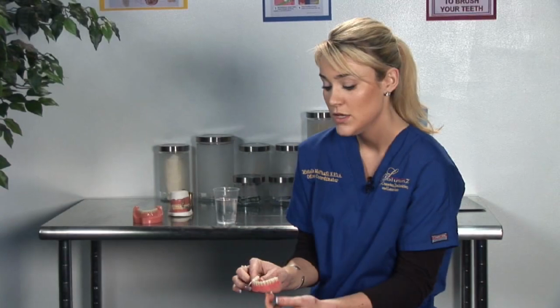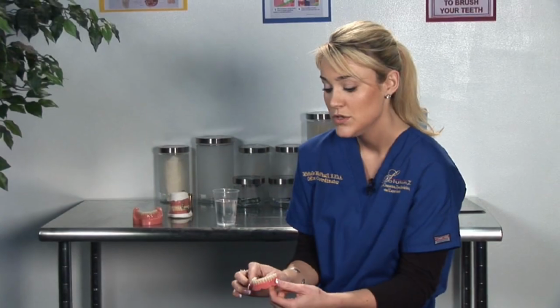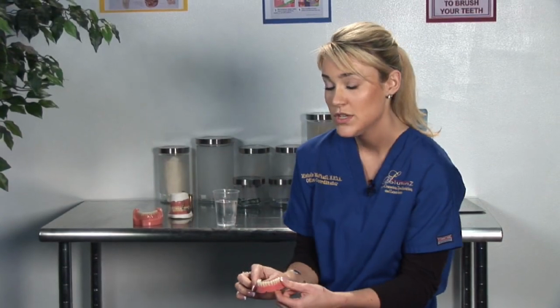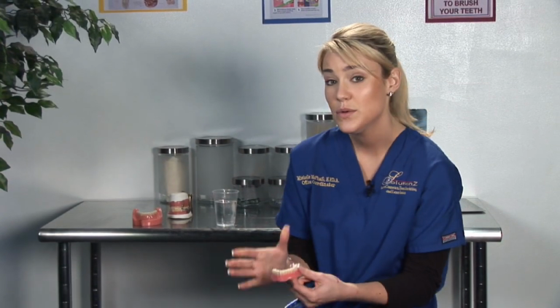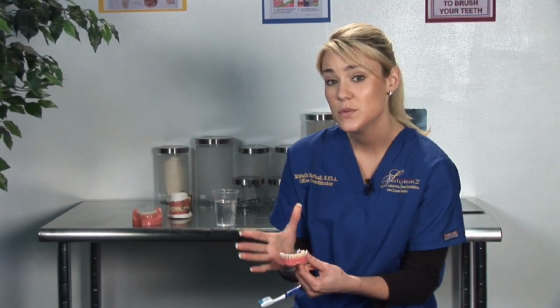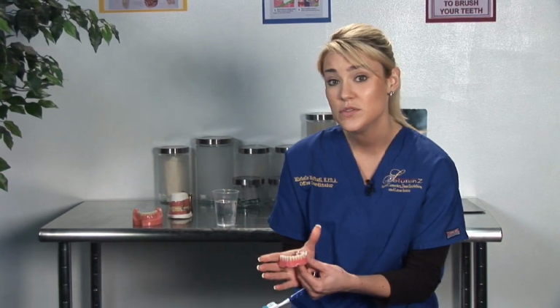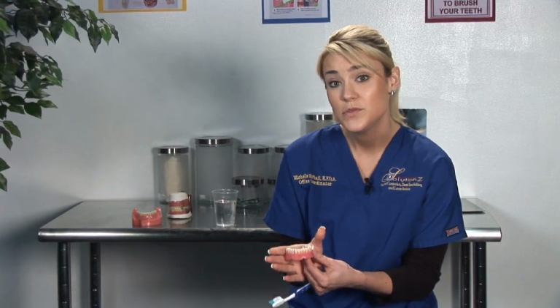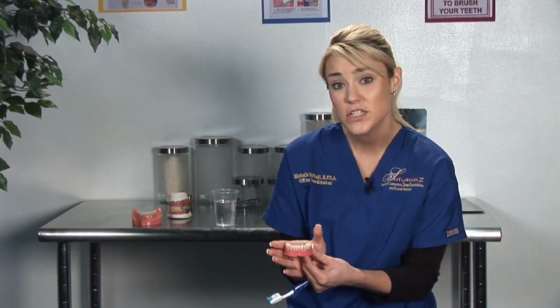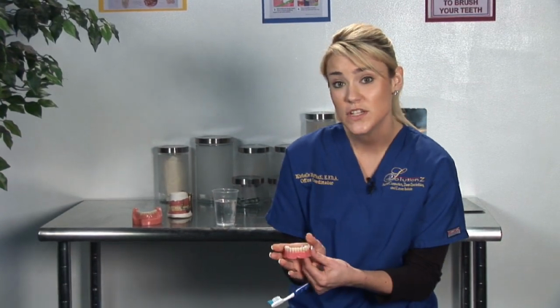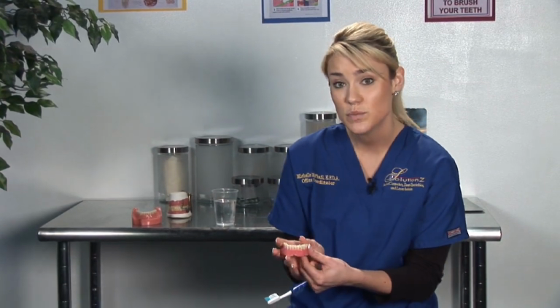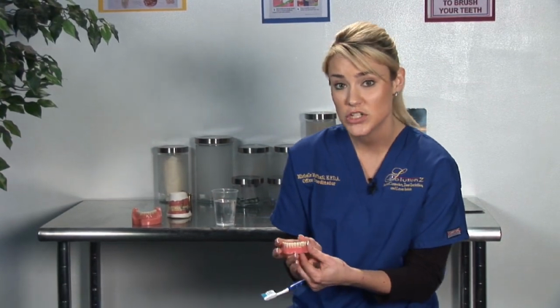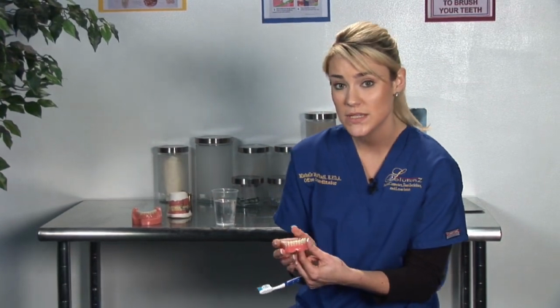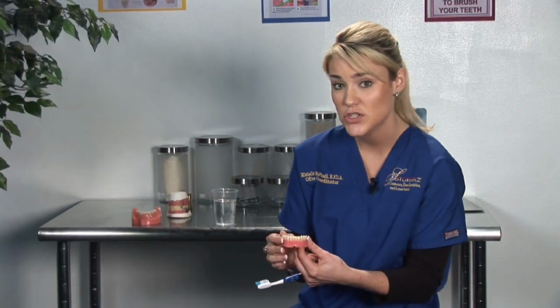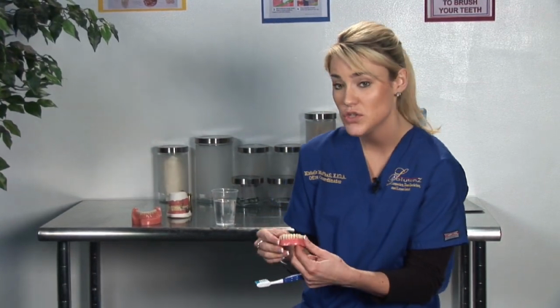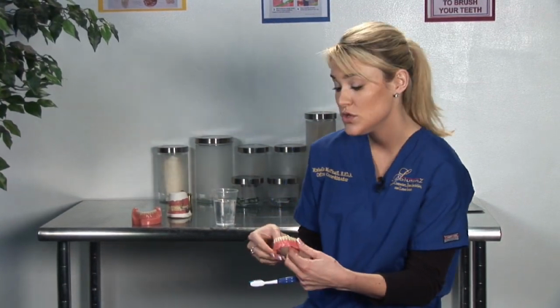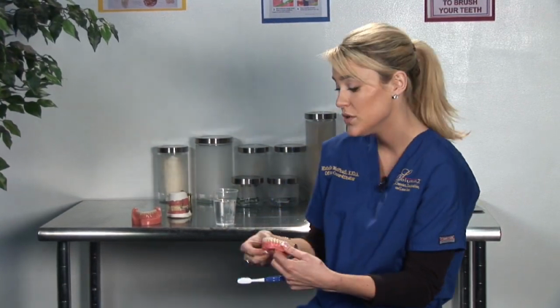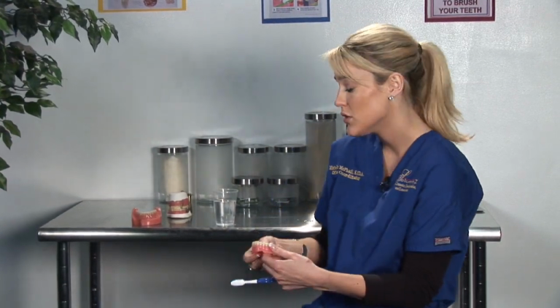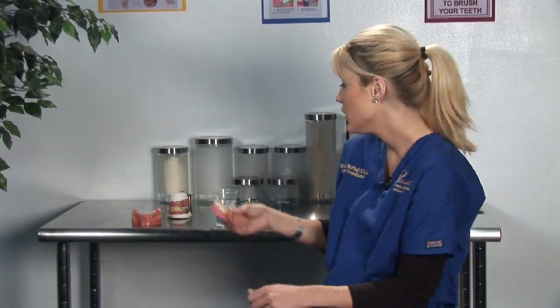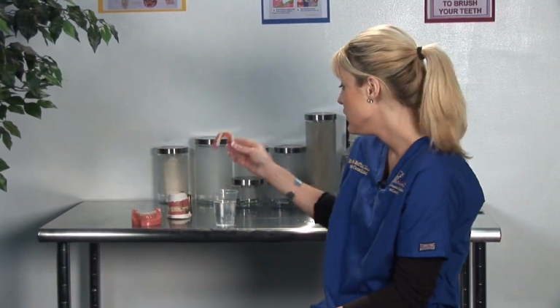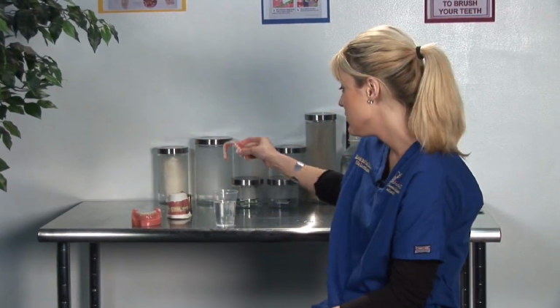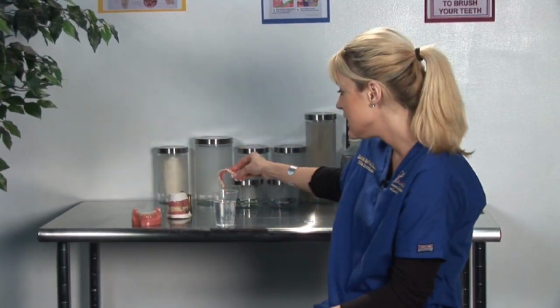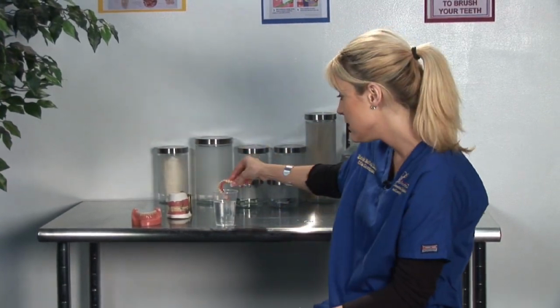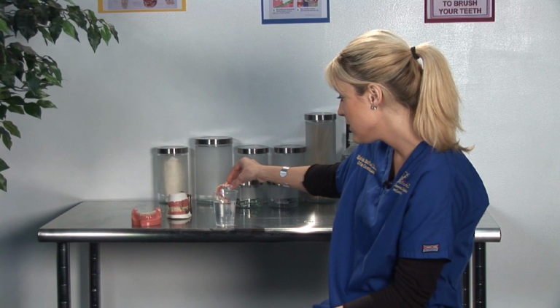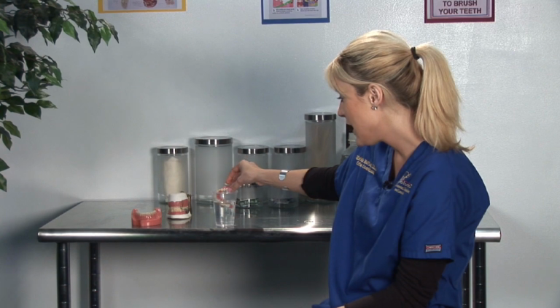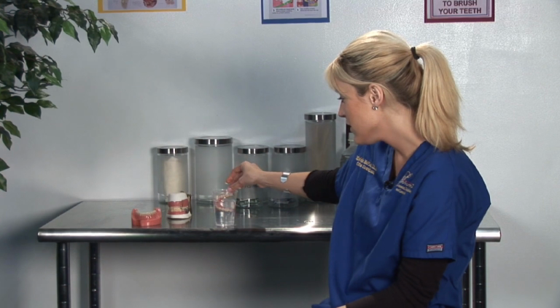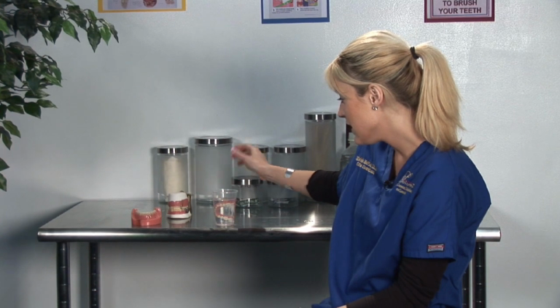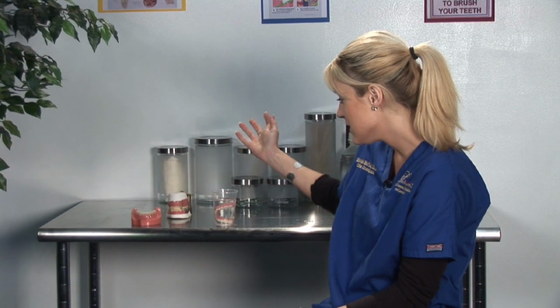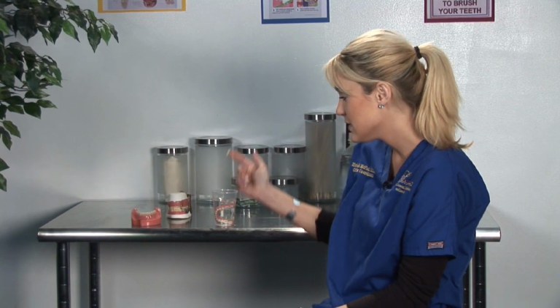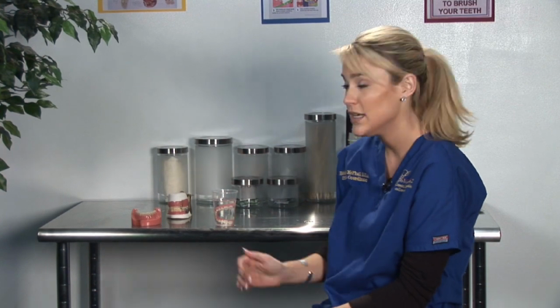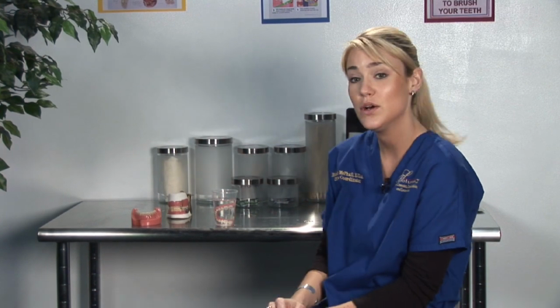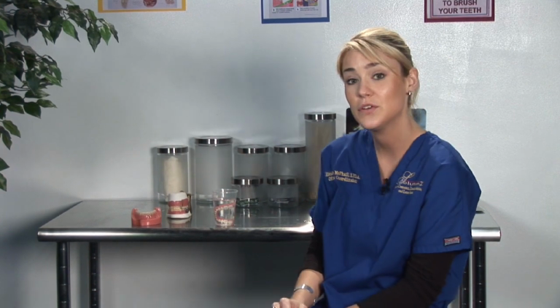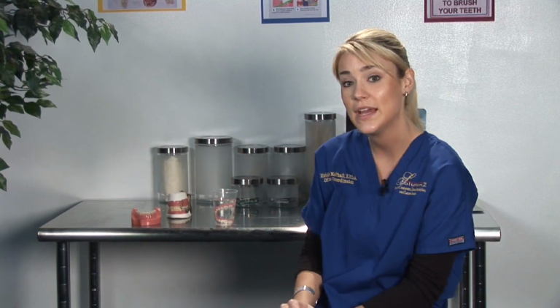Once you've finished brushing the dentures, you always want to put them in a dipping bath and let them sit overnight.